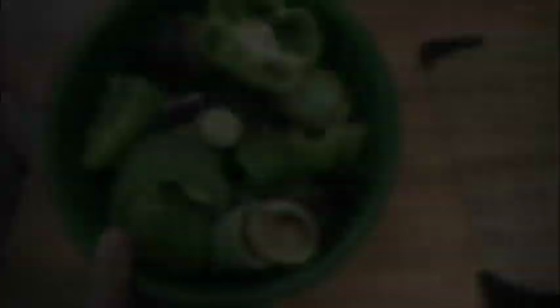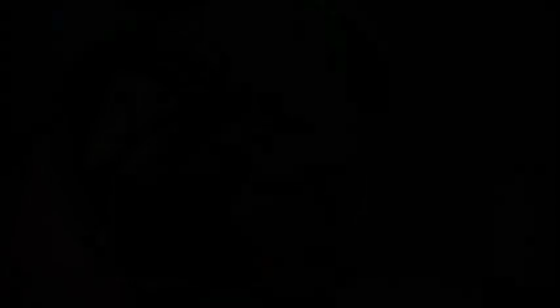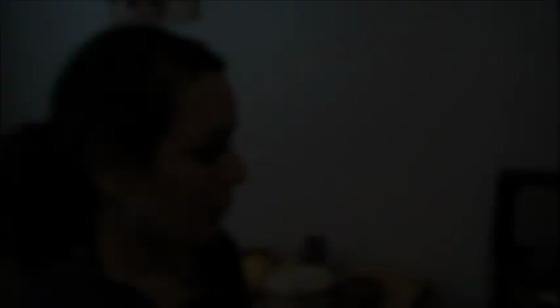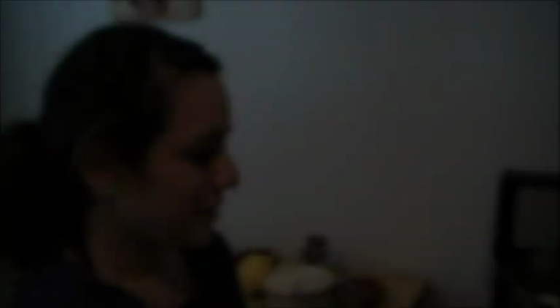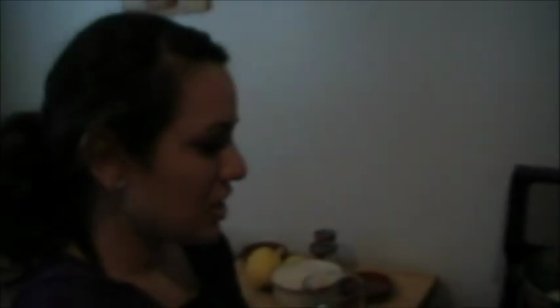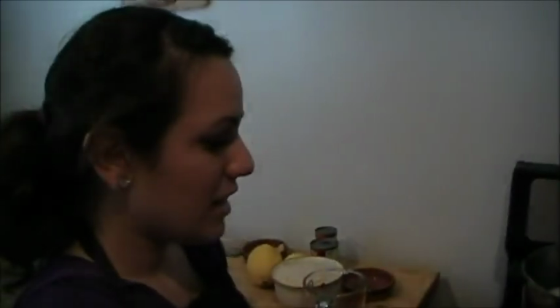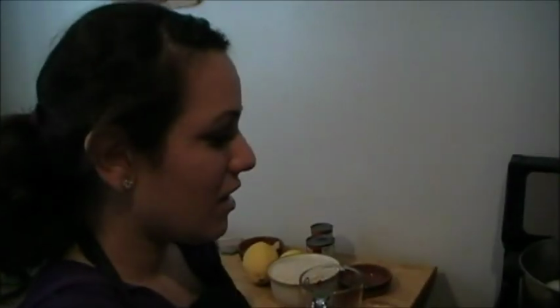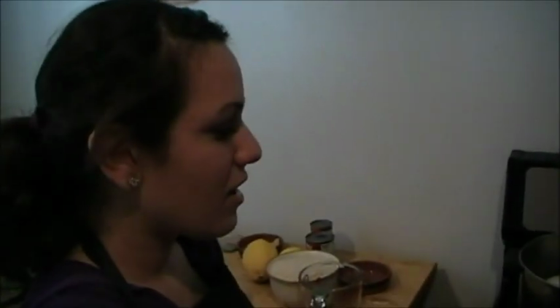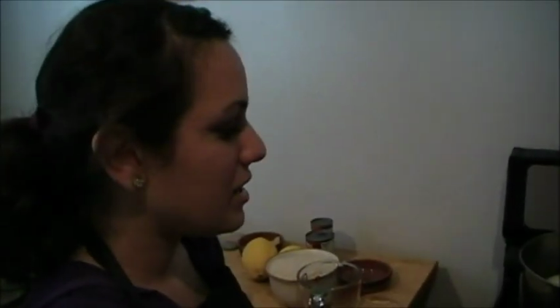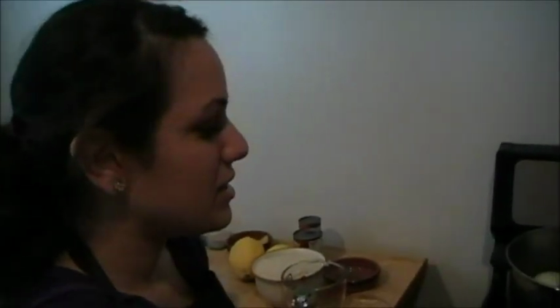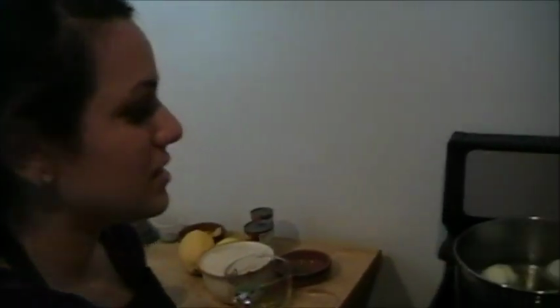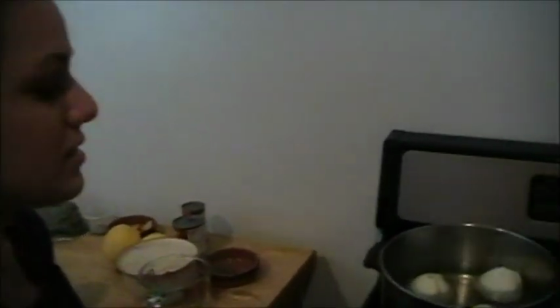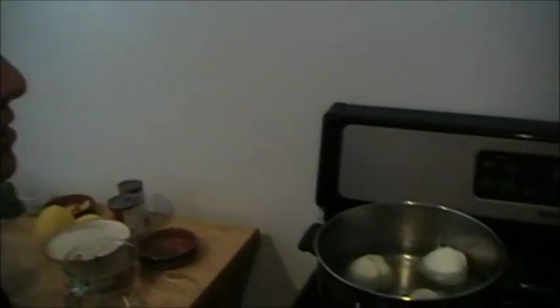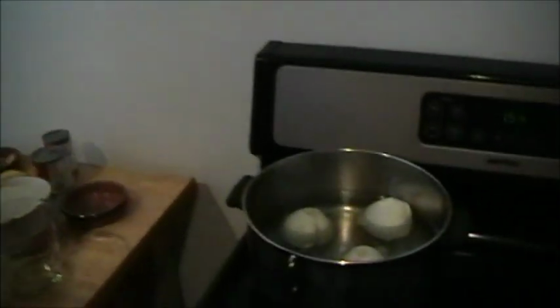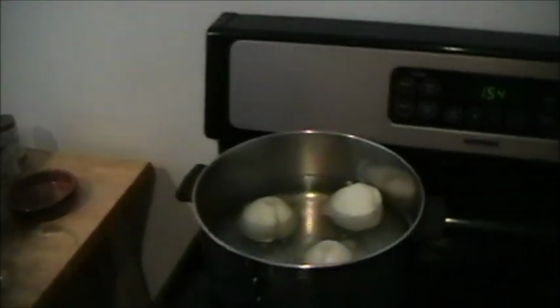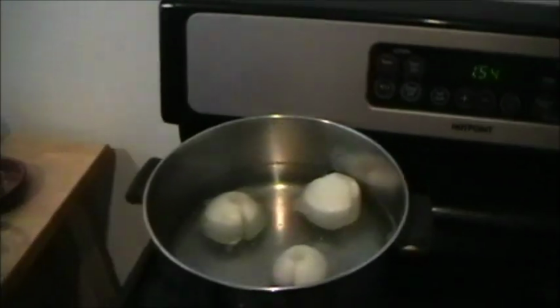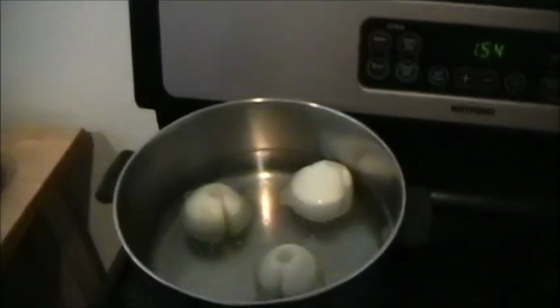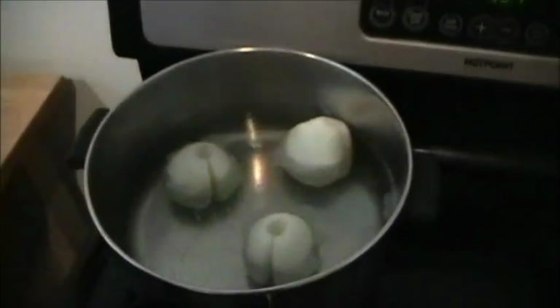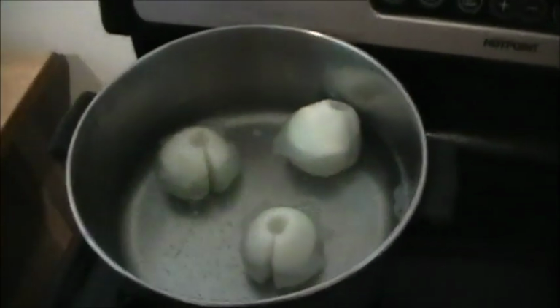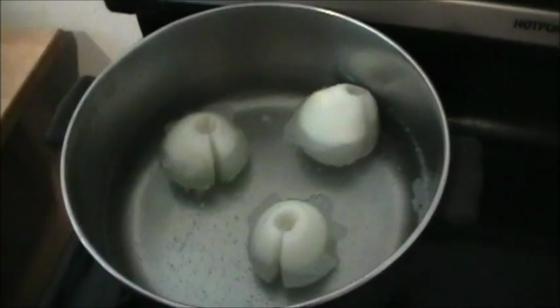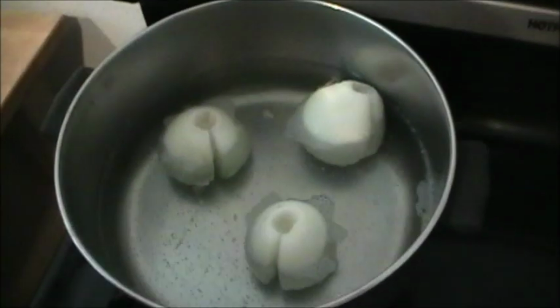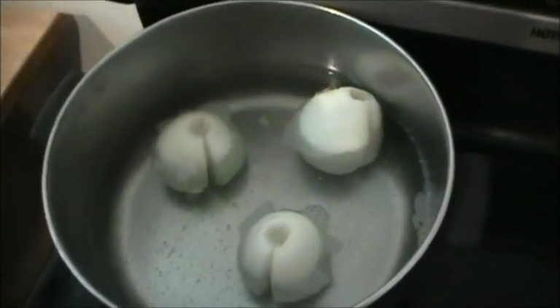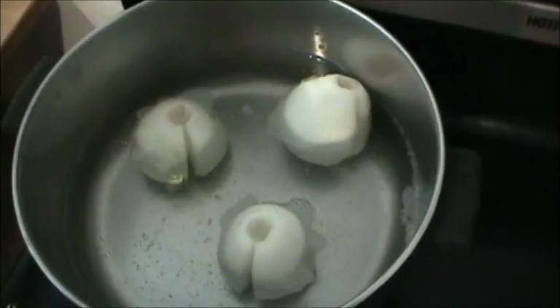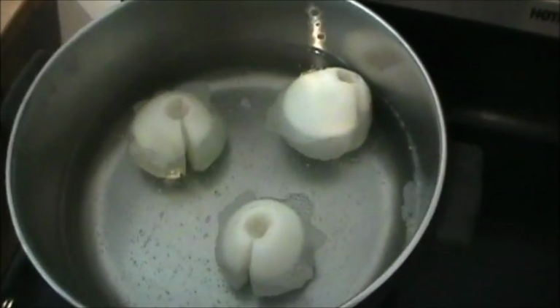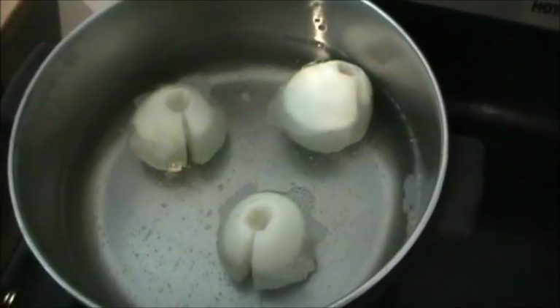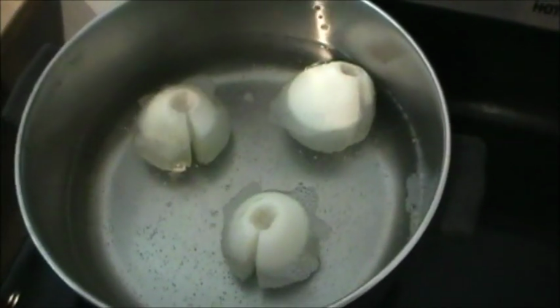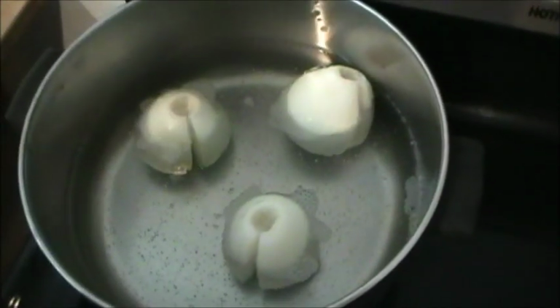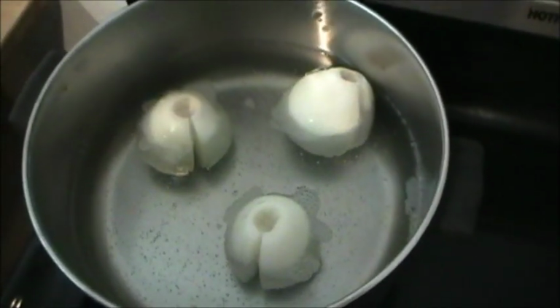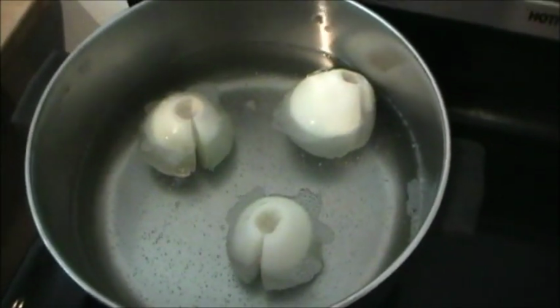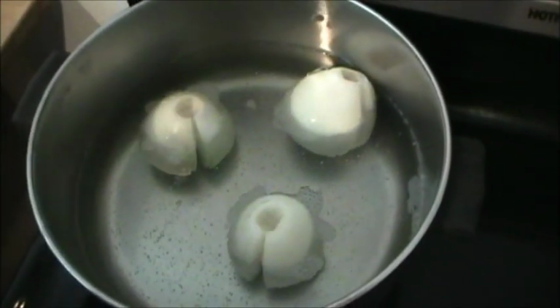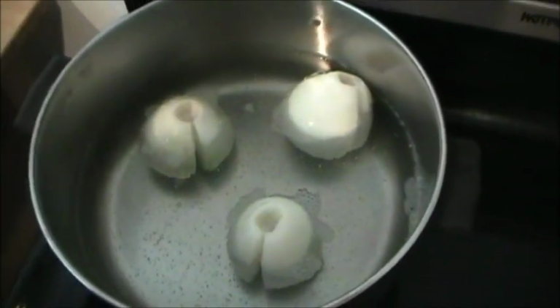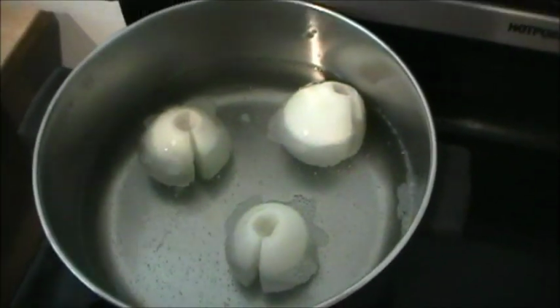Now we're going to check in on our onions. Since they are not boiling yet, we'll move on to our next step.